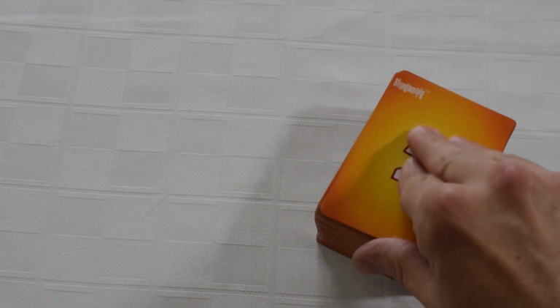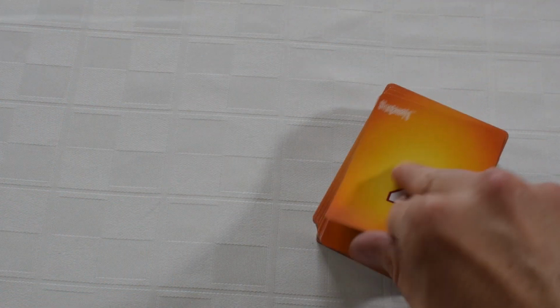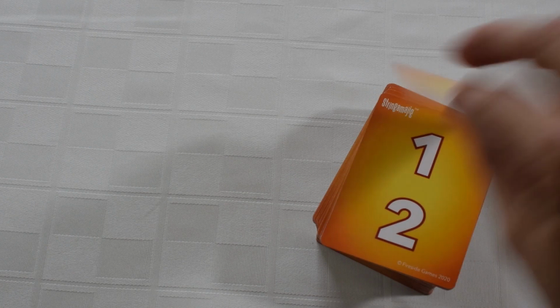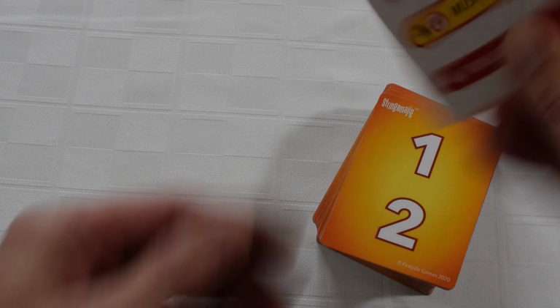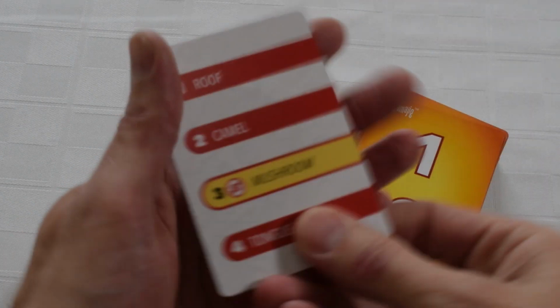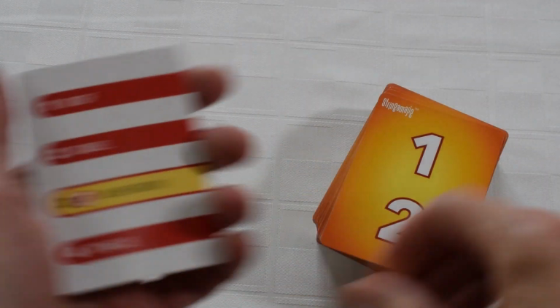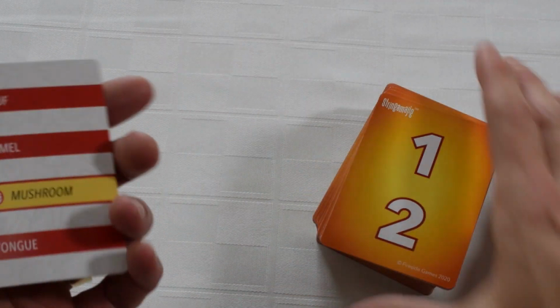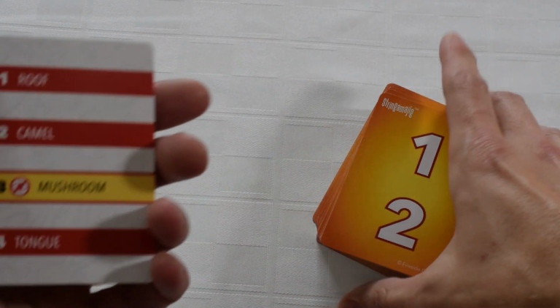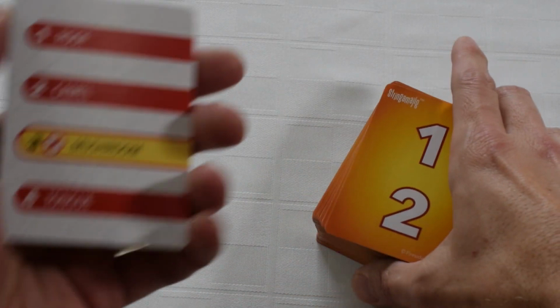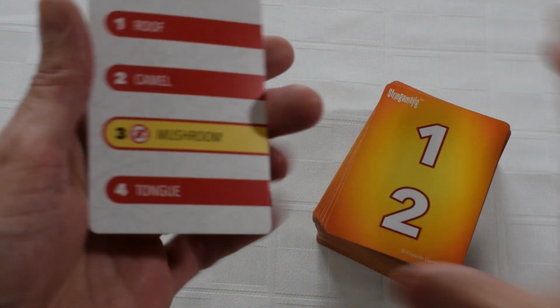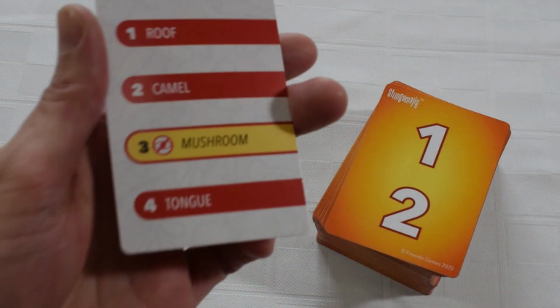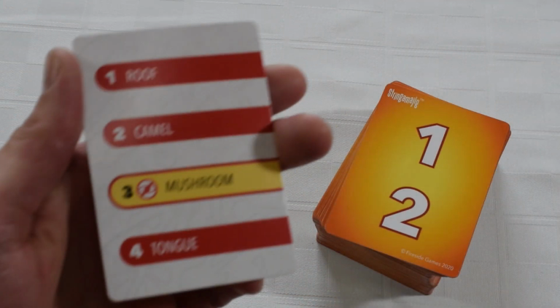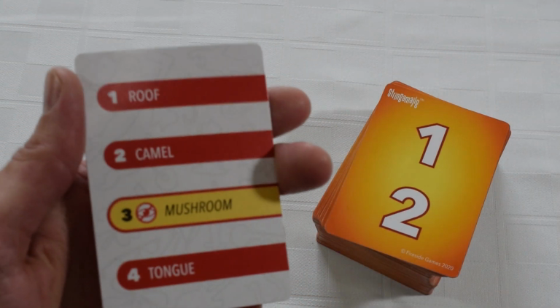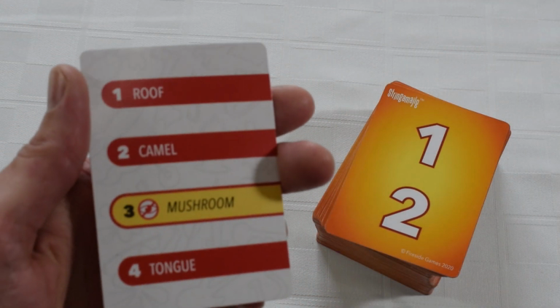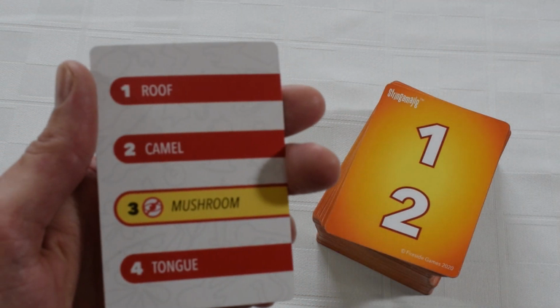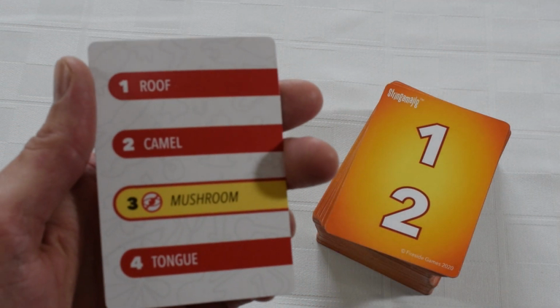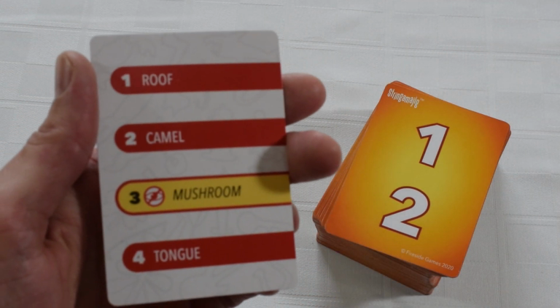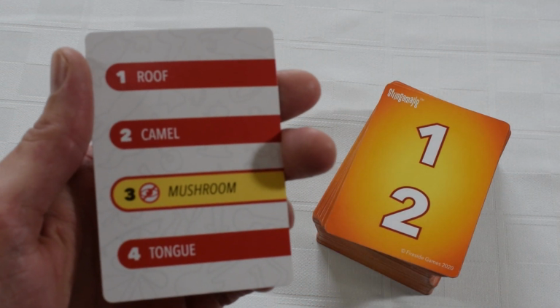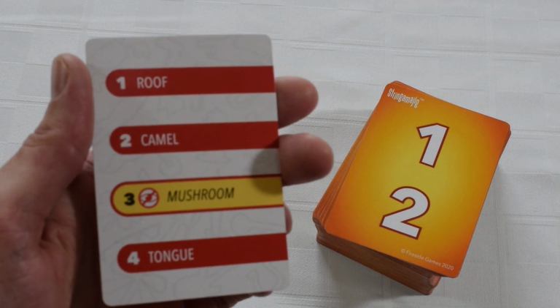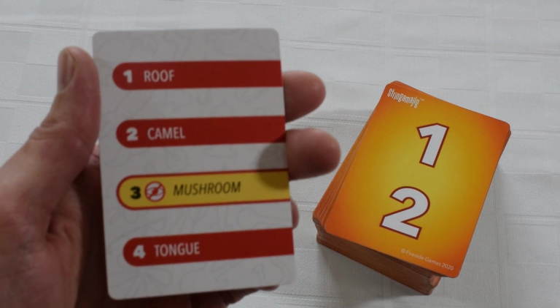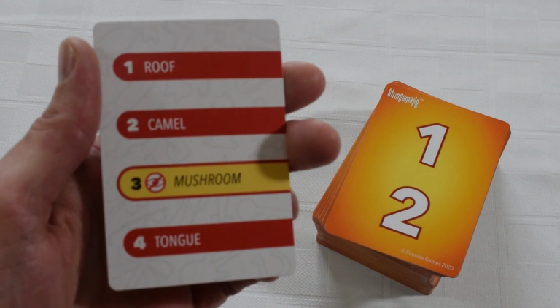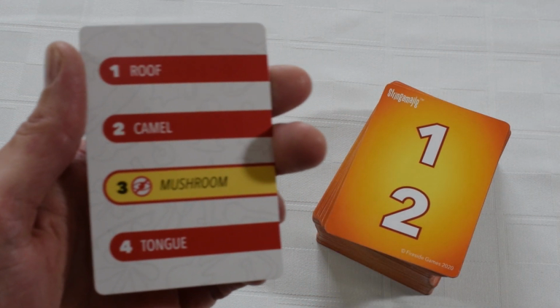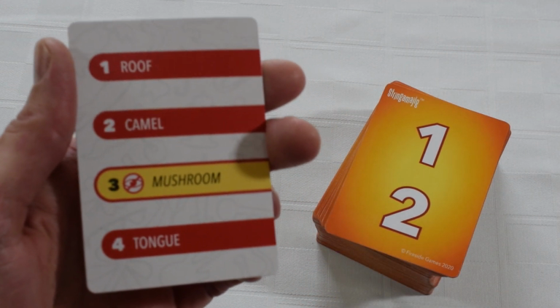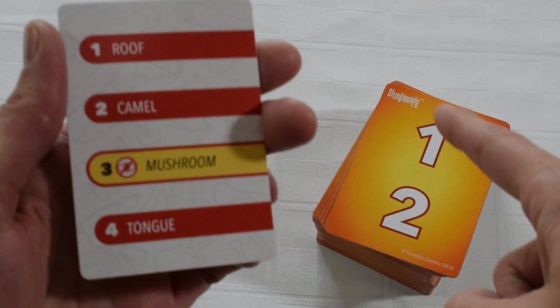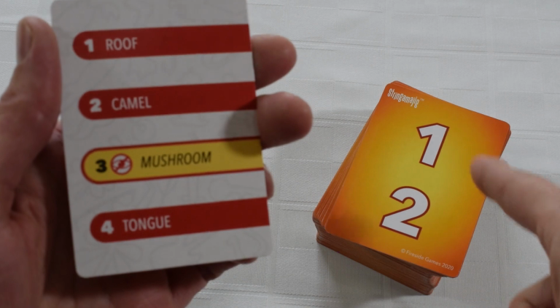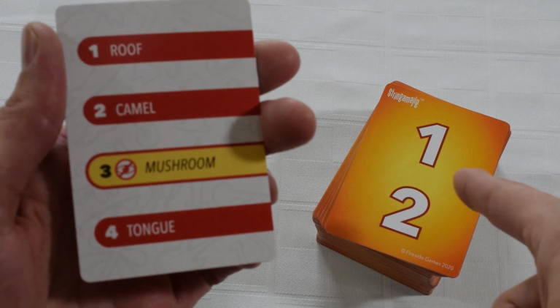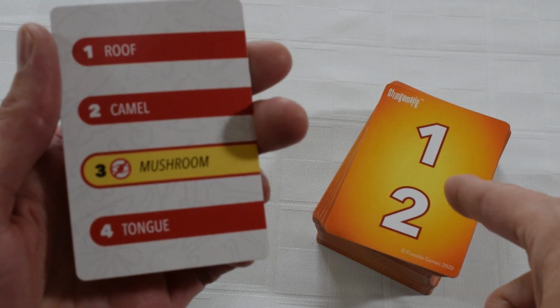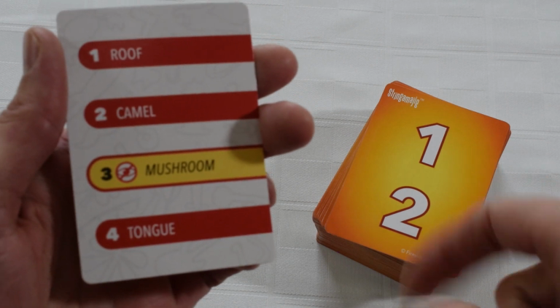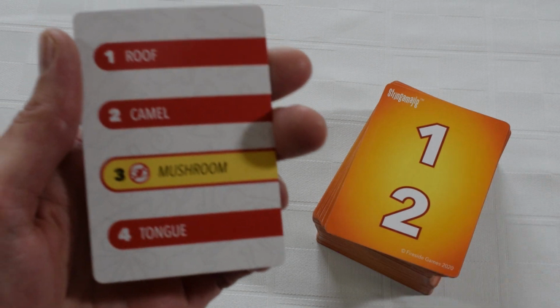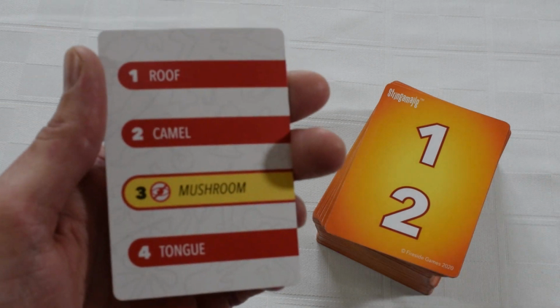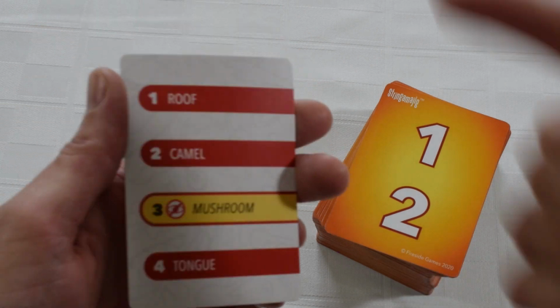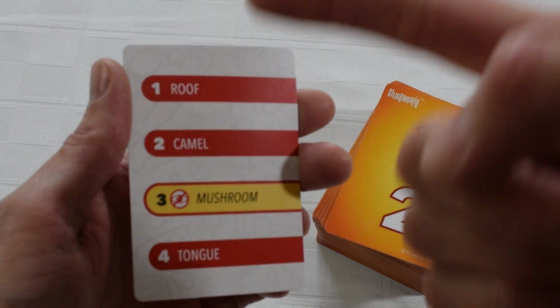Draw the top card and flip it over. You'll see four objects on the card, but your choice of what to draw is actually determined by the numbers currently showing on the back of the deck.